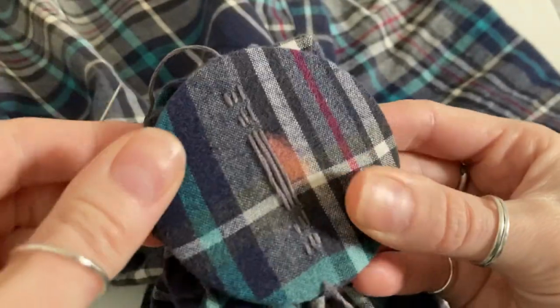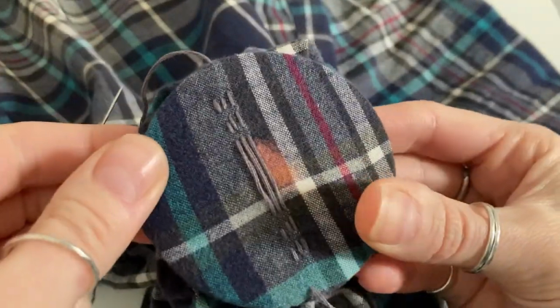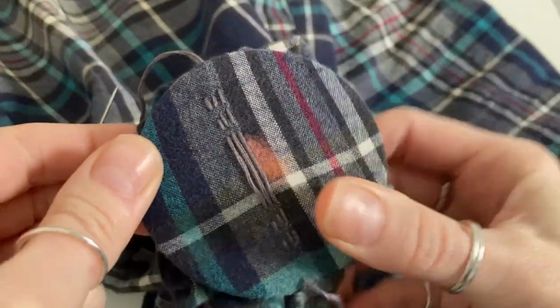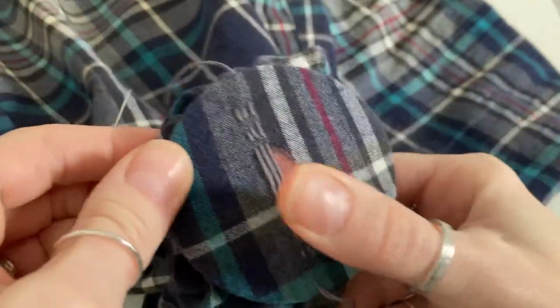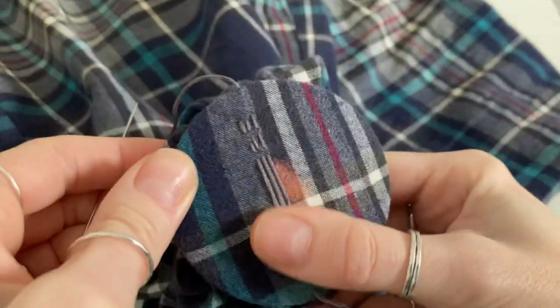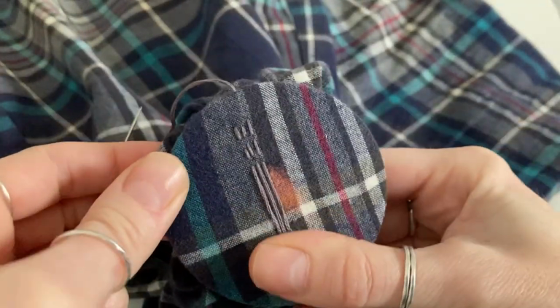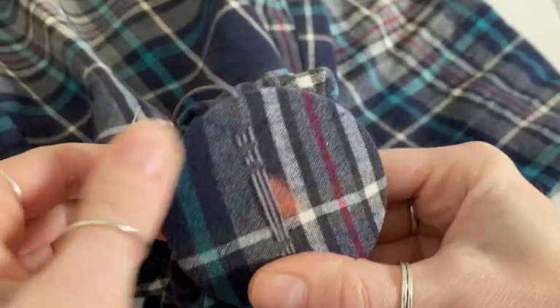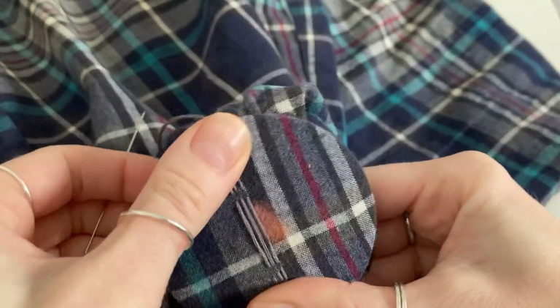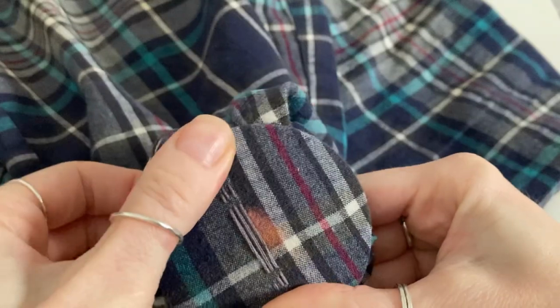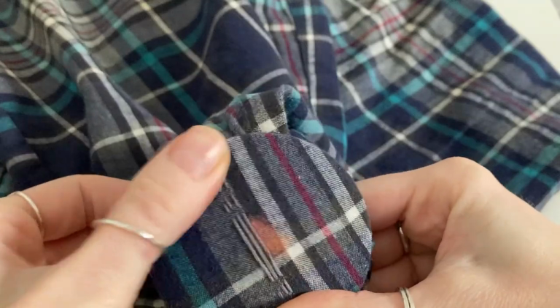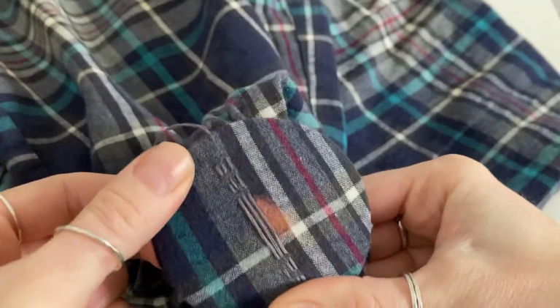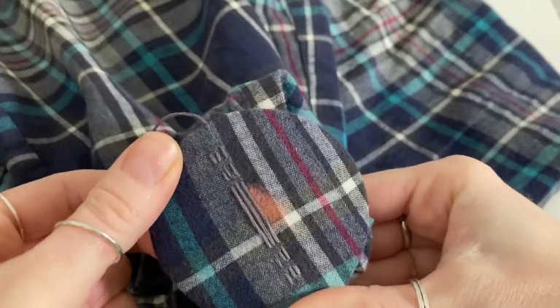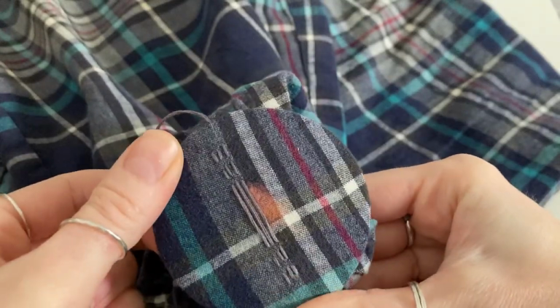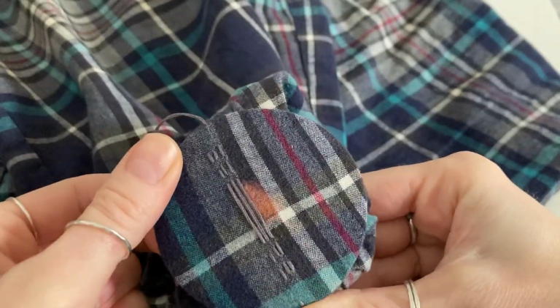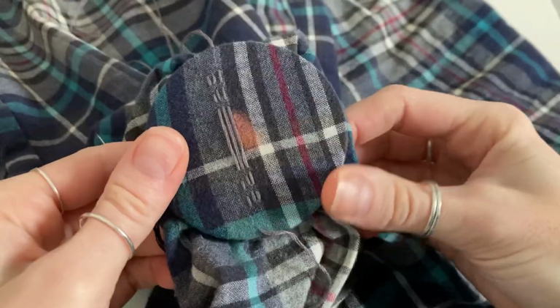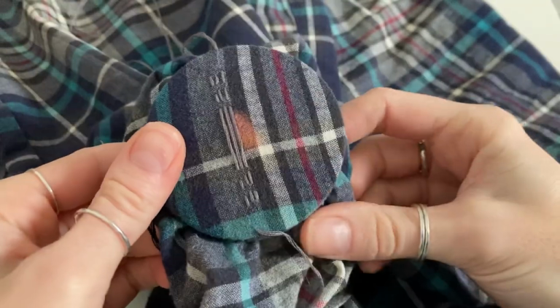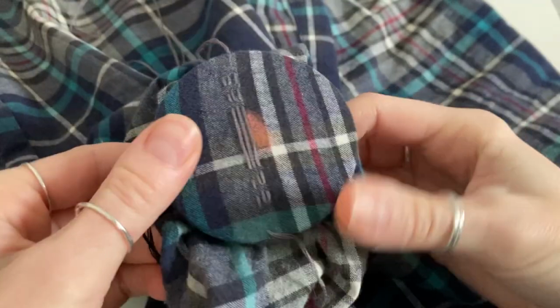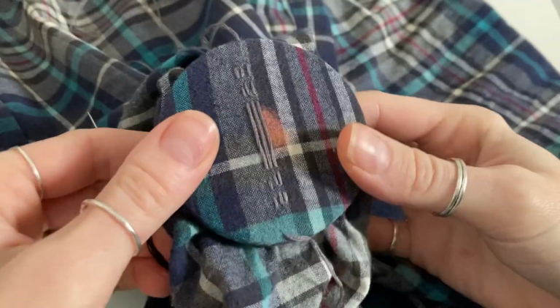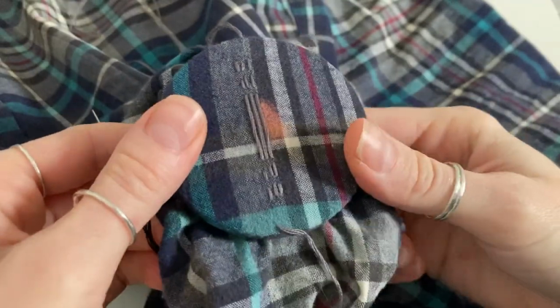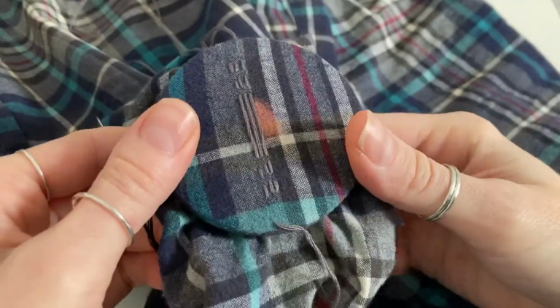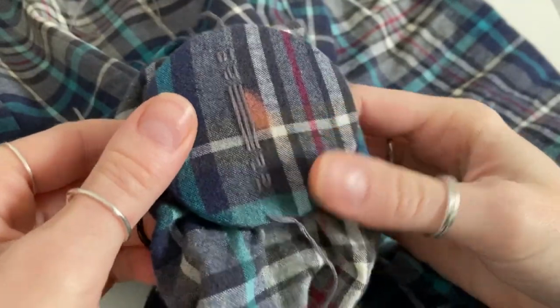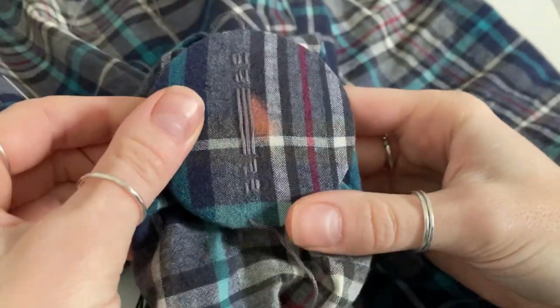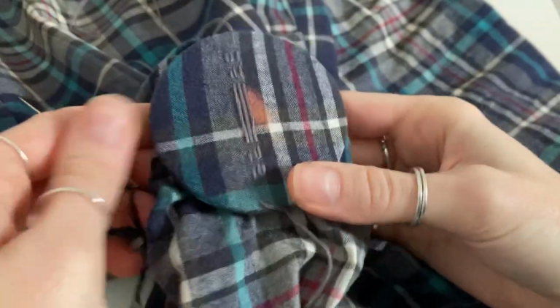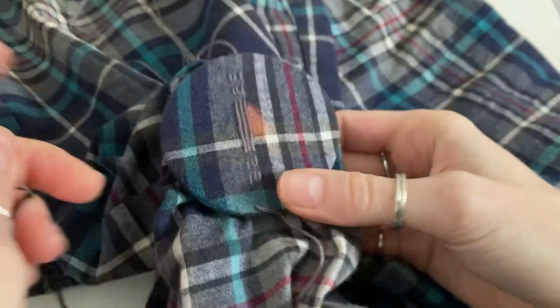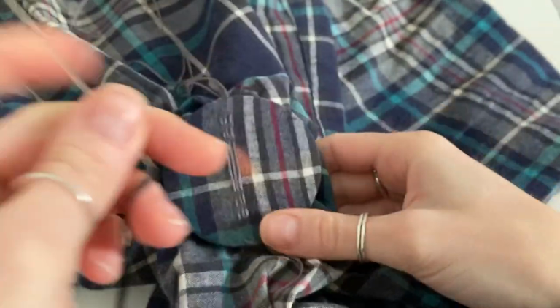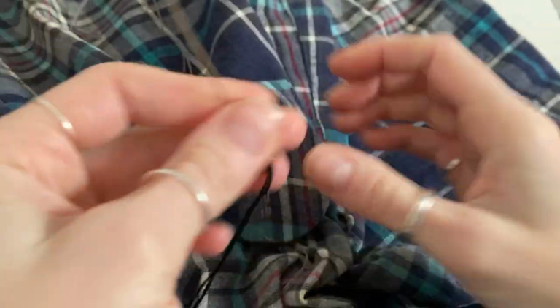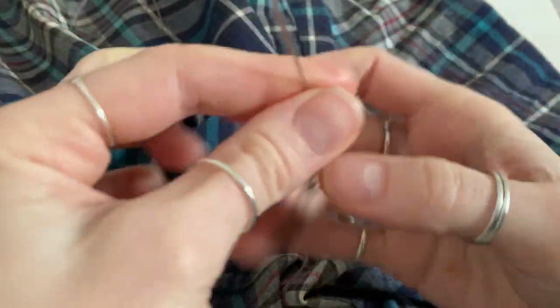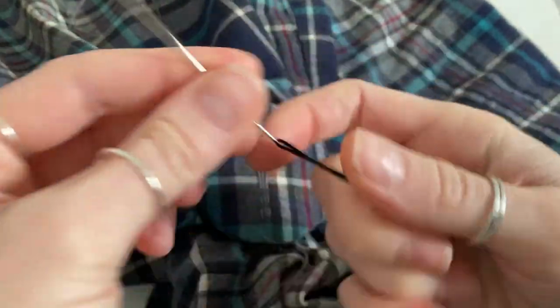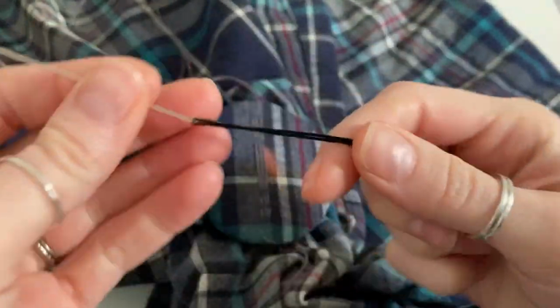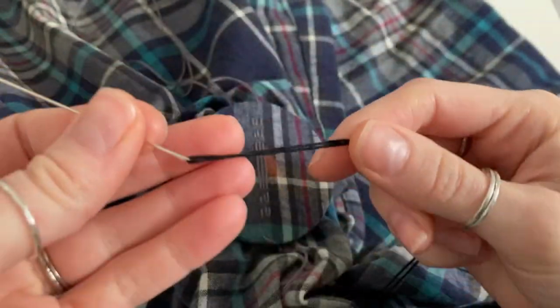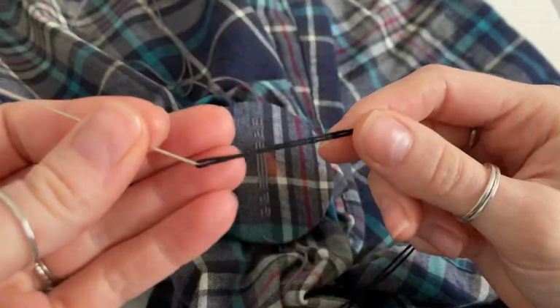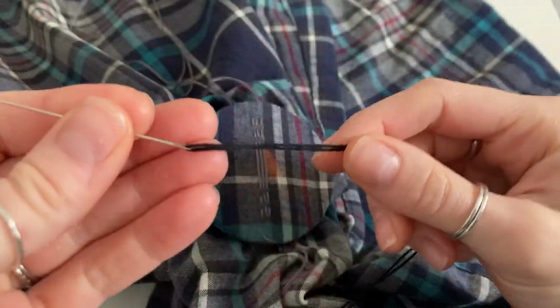That's the grey finished there, and now I'm switching over to a black thread to do a few rows for this smaller check.